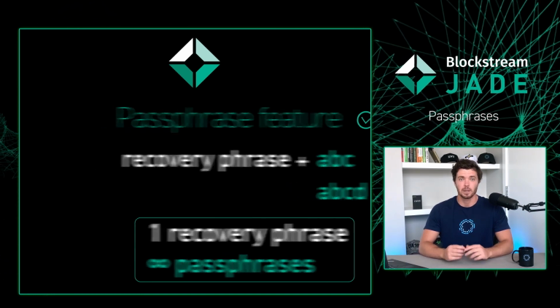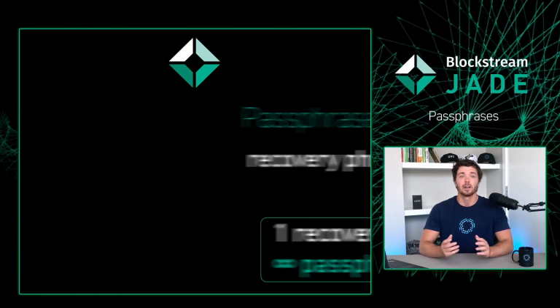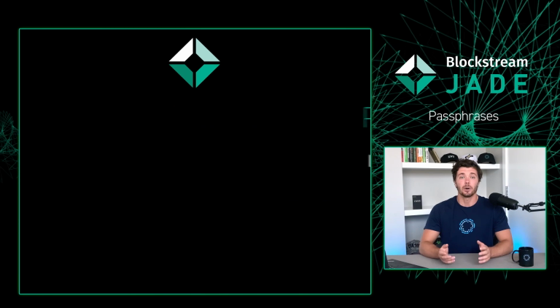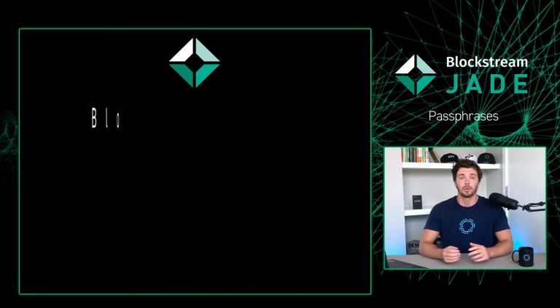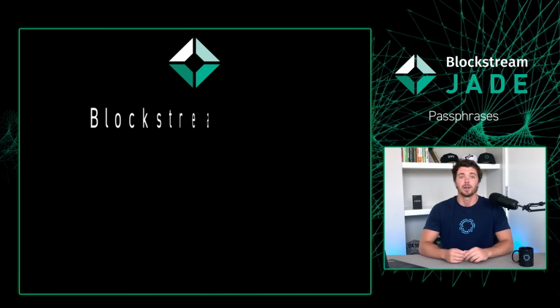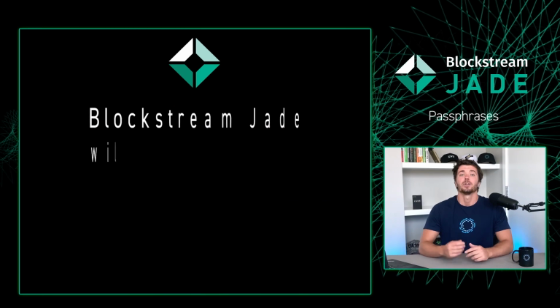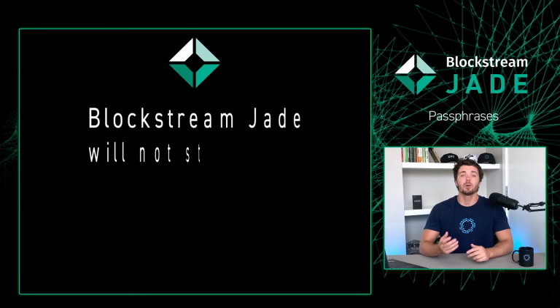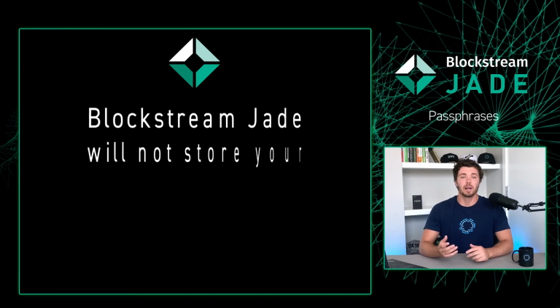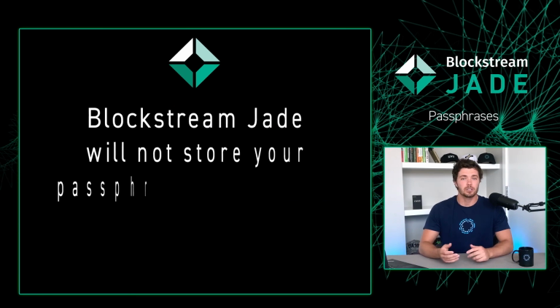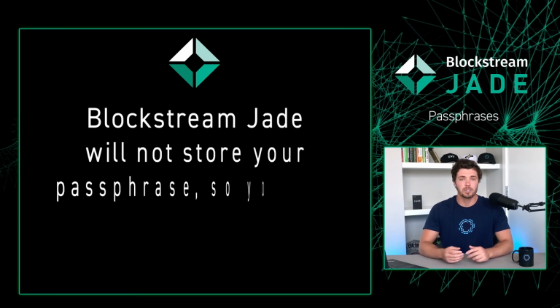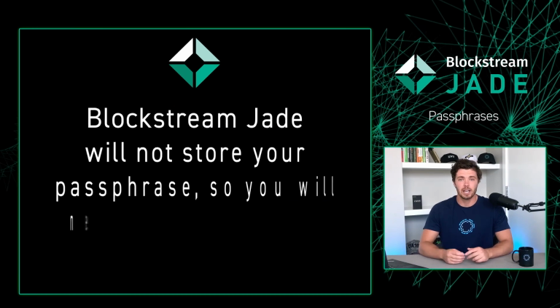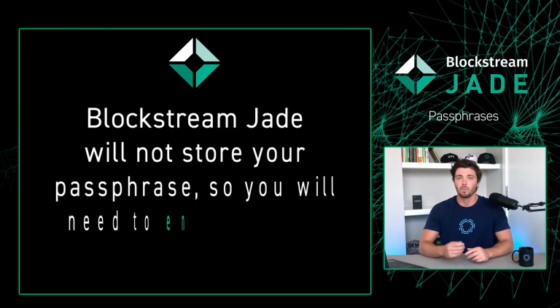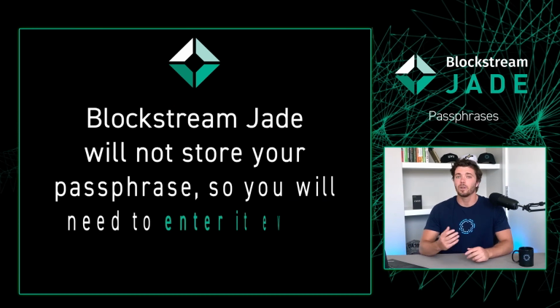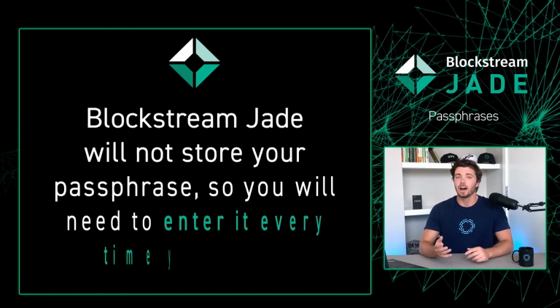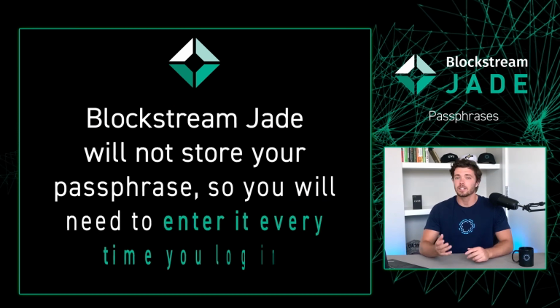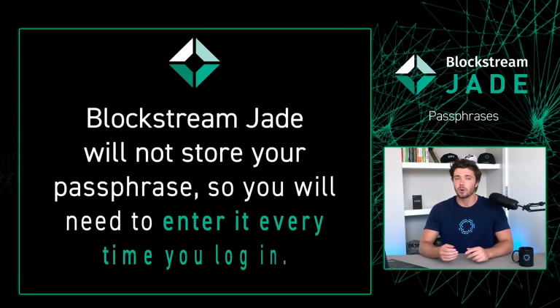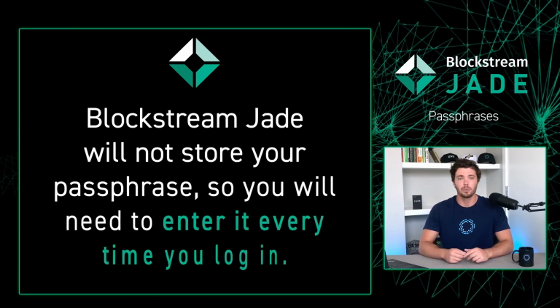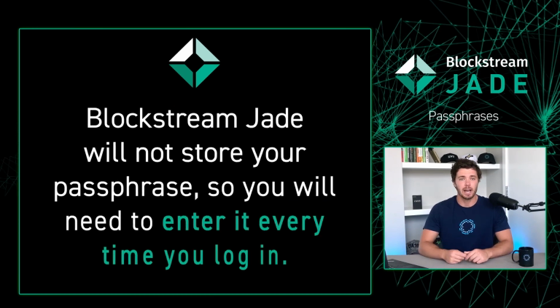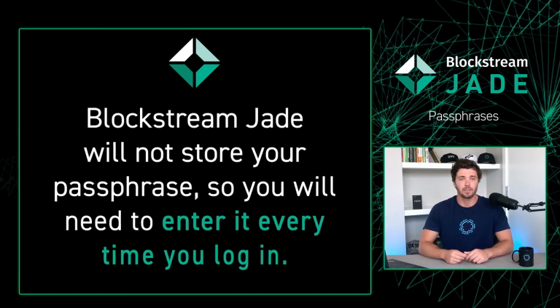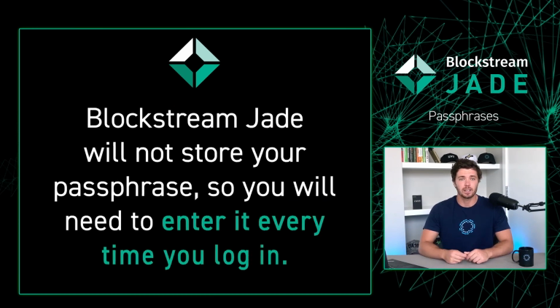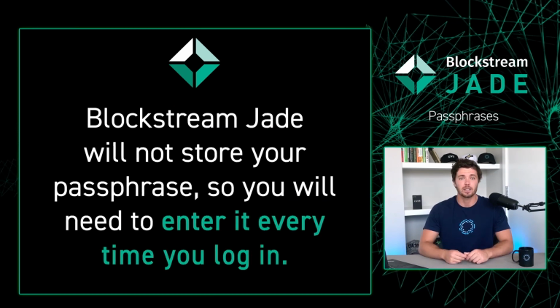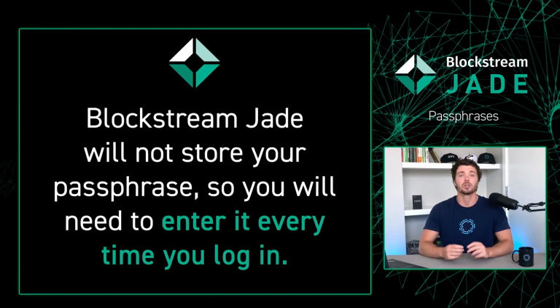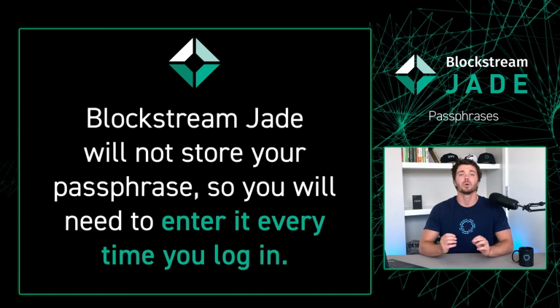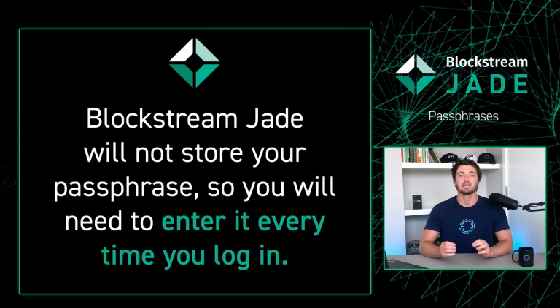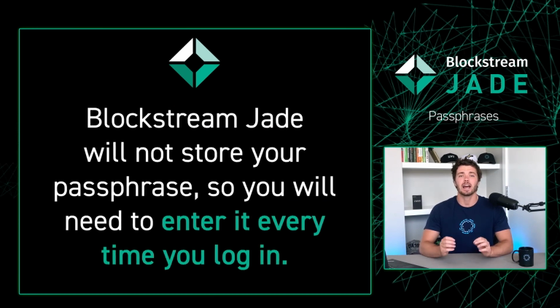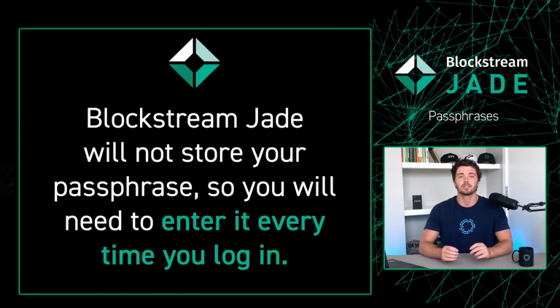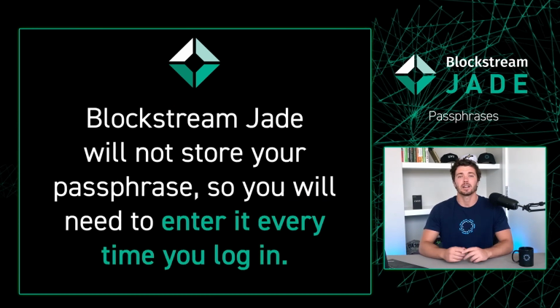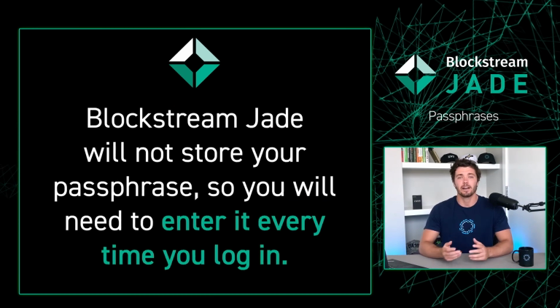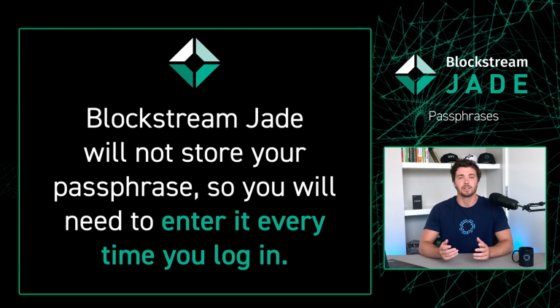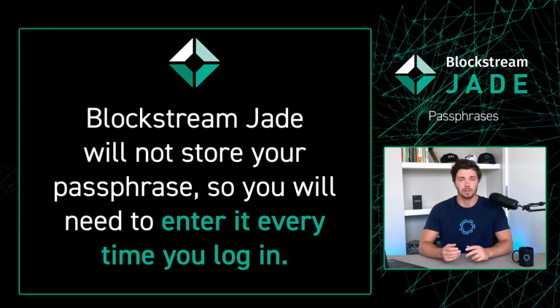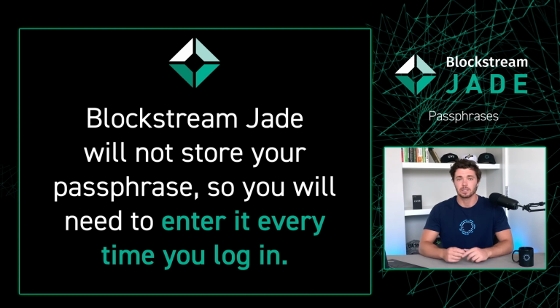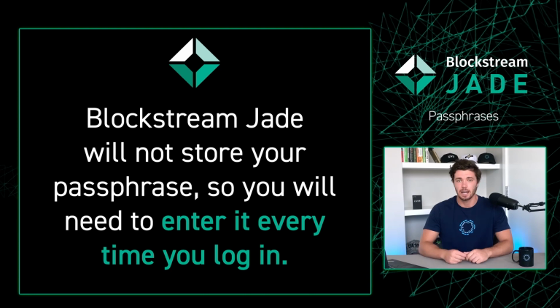Note: your Blockstream Jade will not store your passphrase, so you will need to enter it every single time.